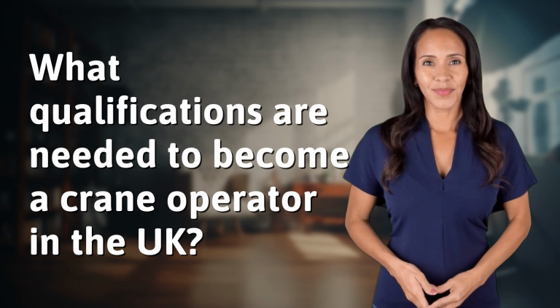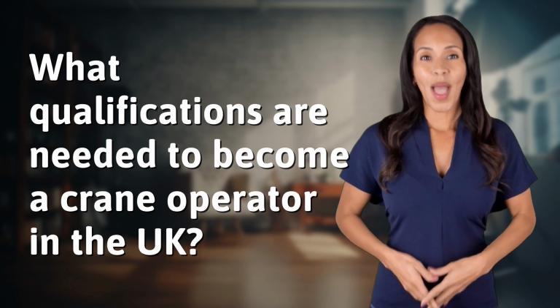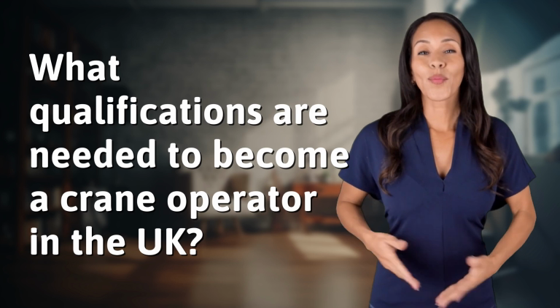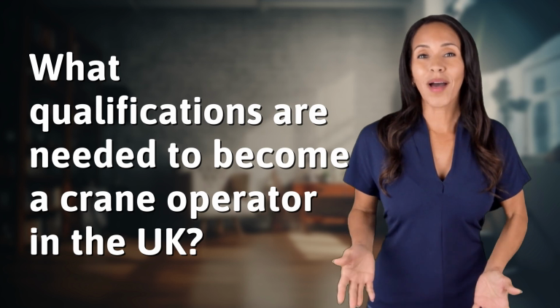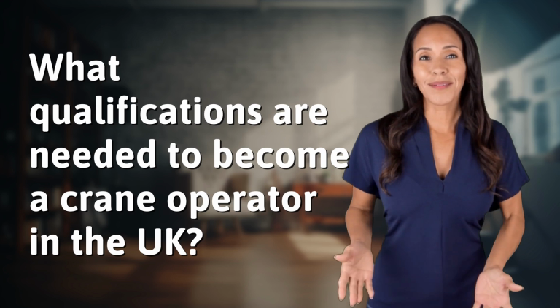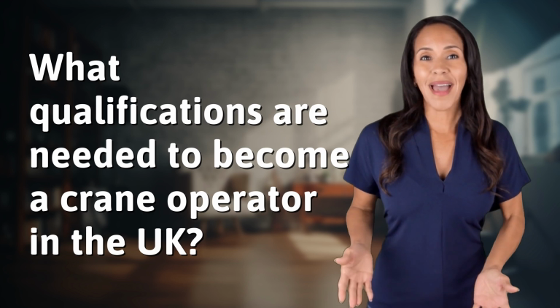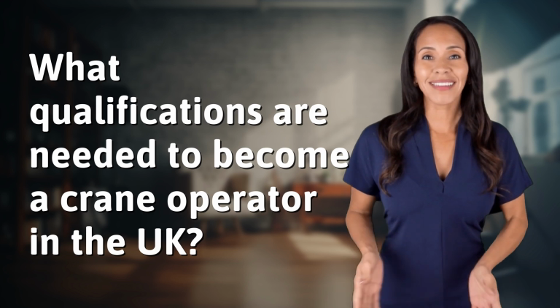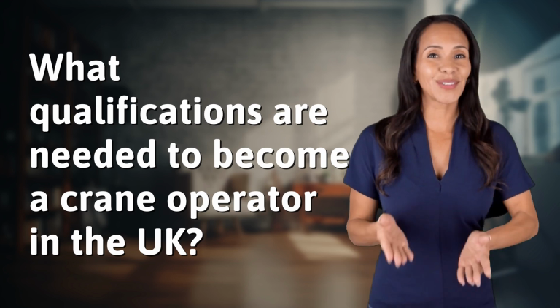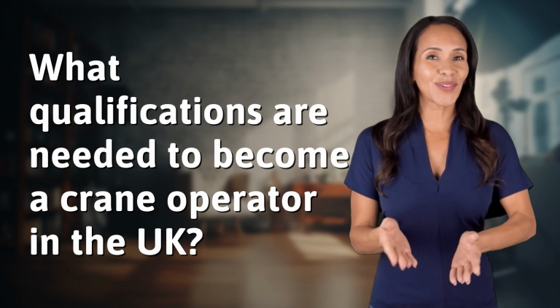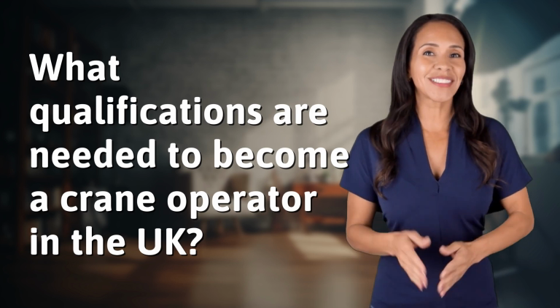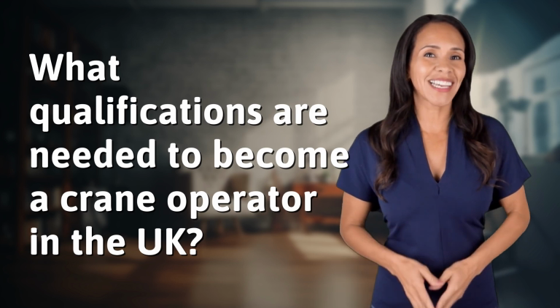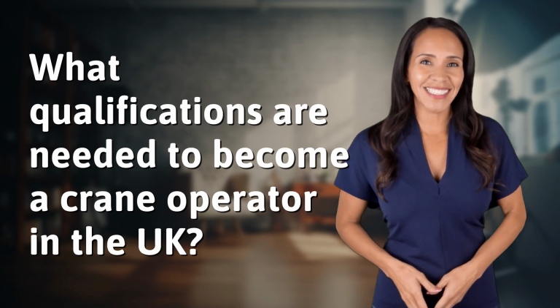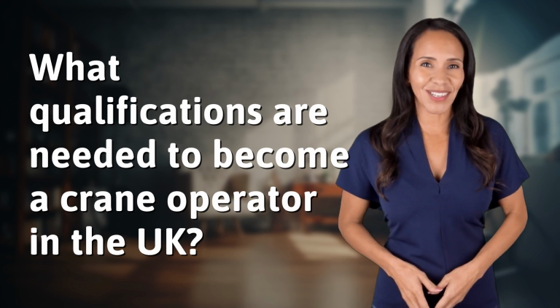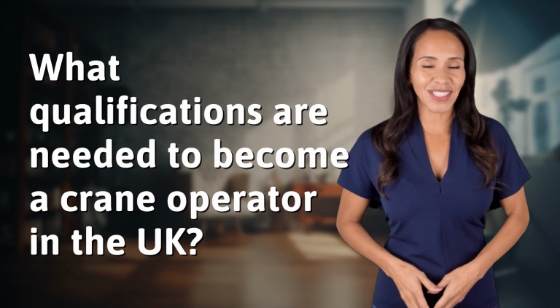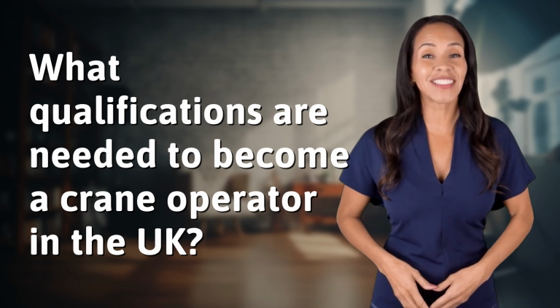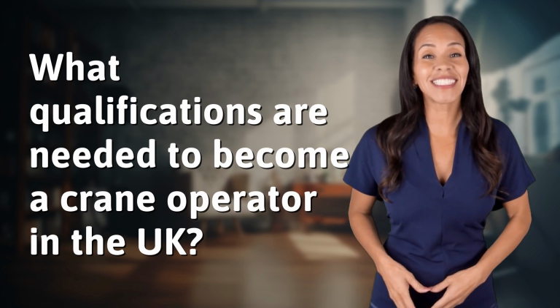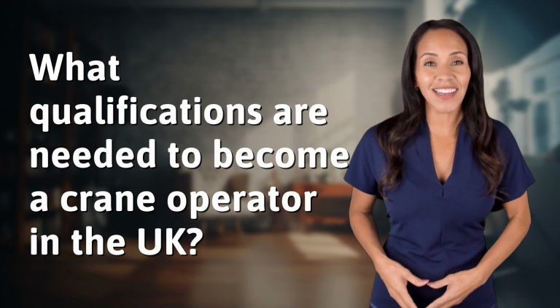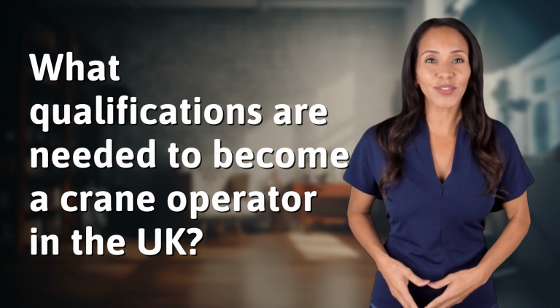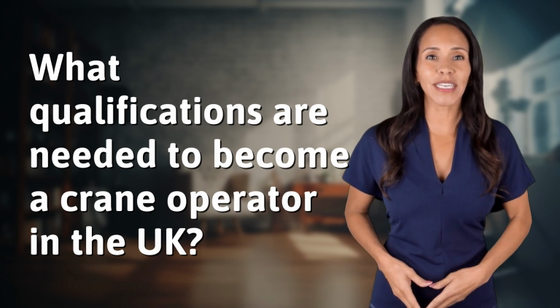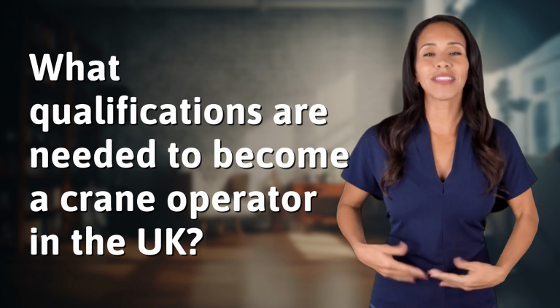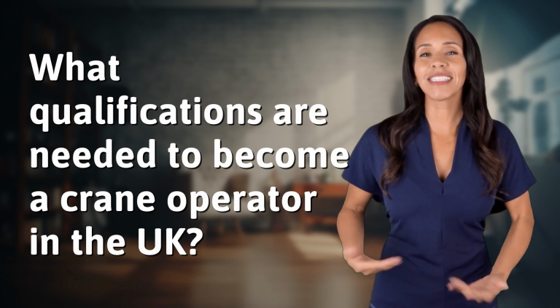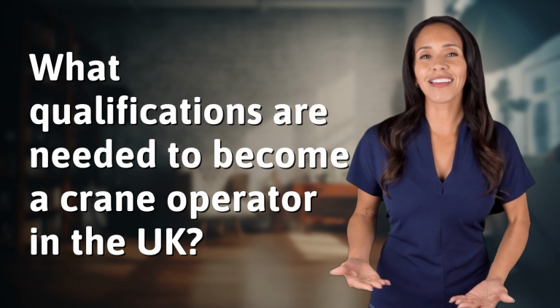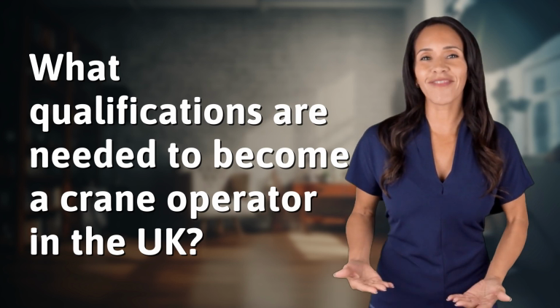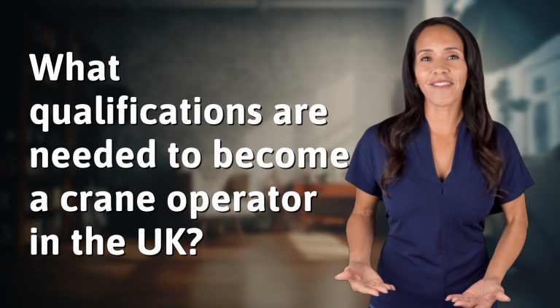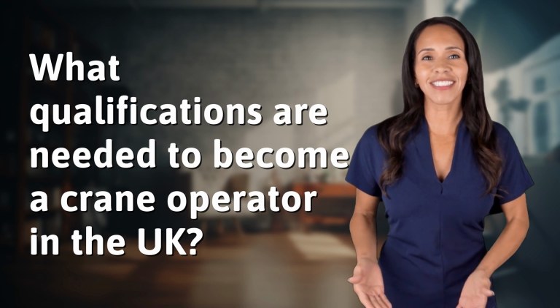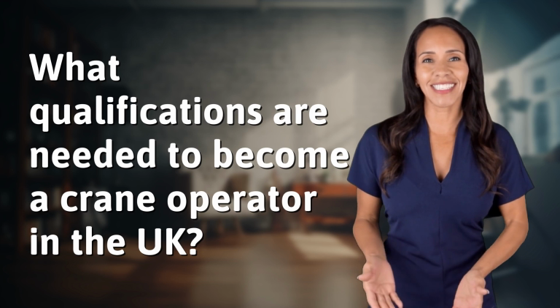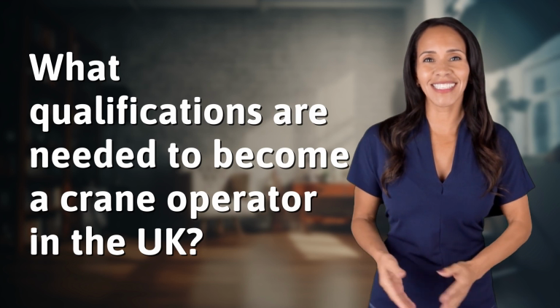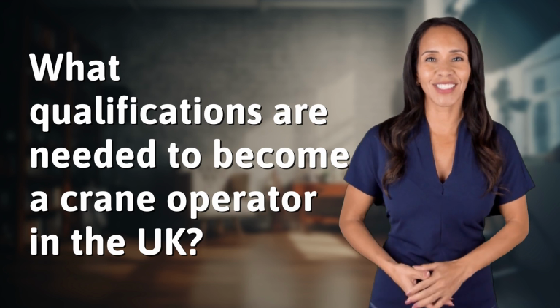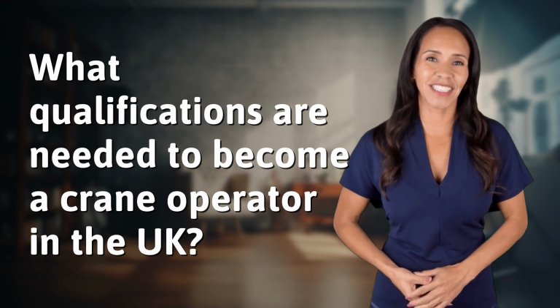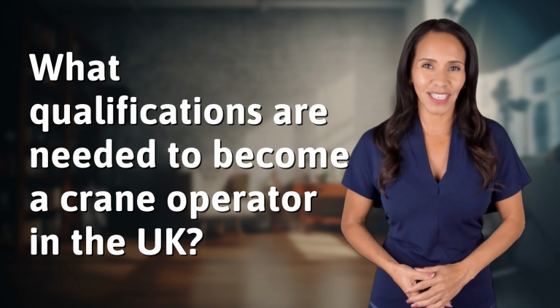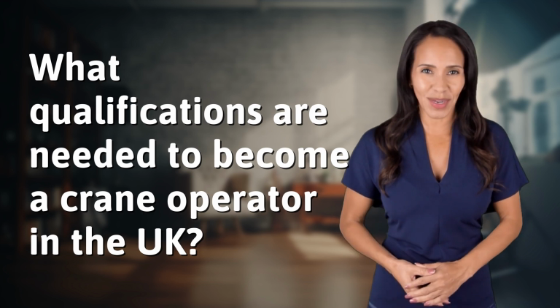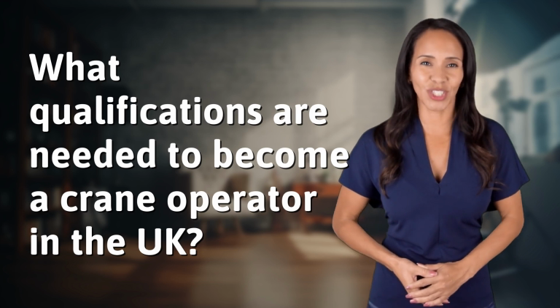Welcome back to your Daily Dose of Discovery. Let's unravel today's intriguing question.